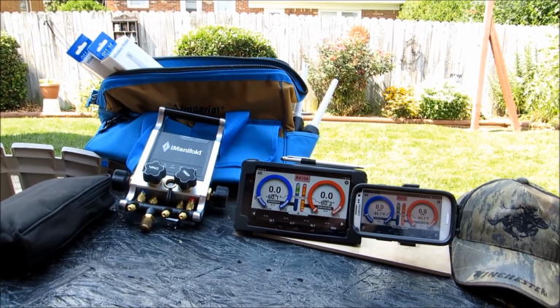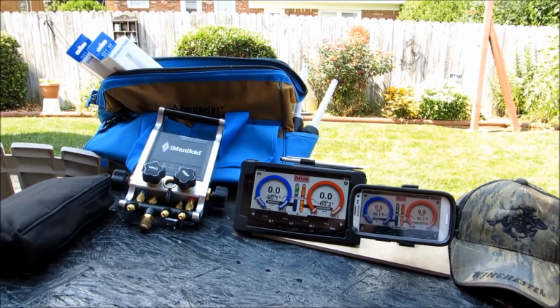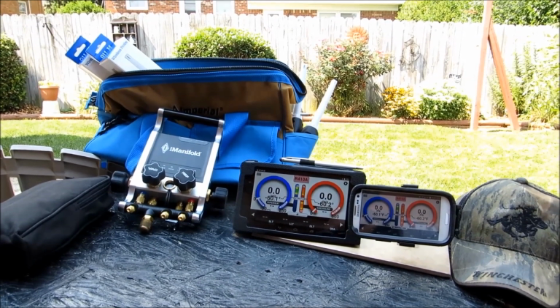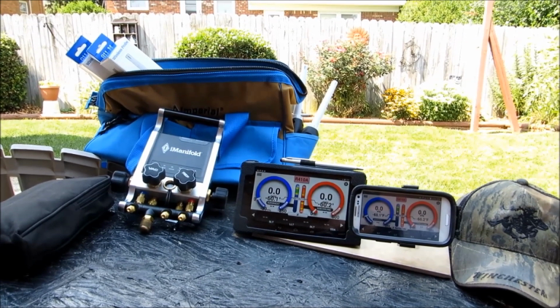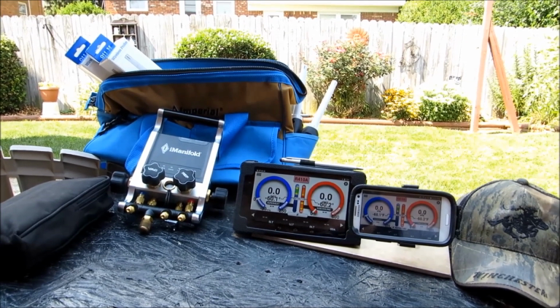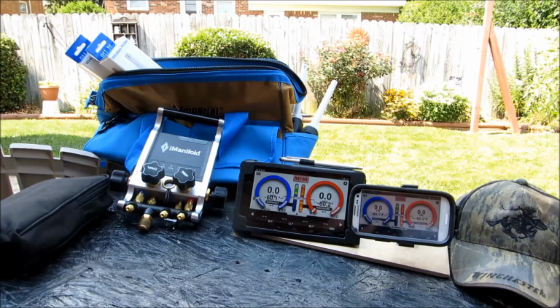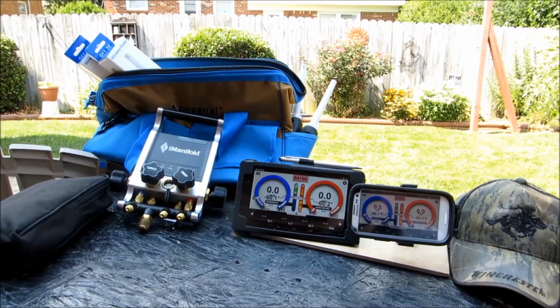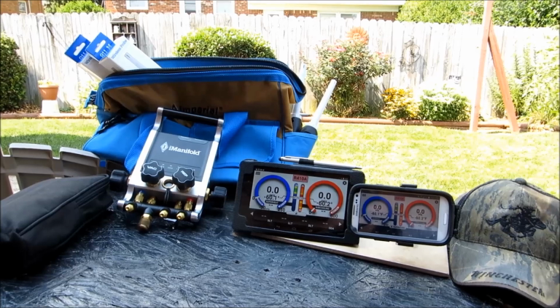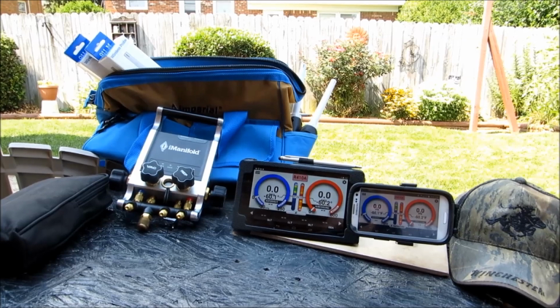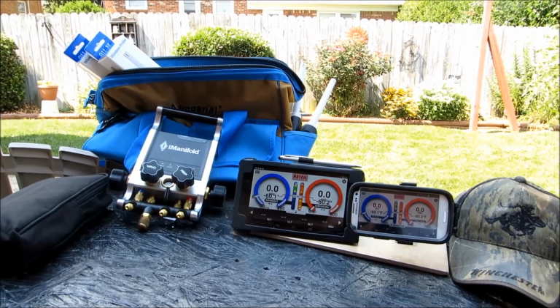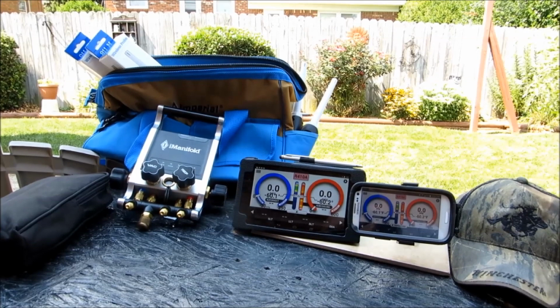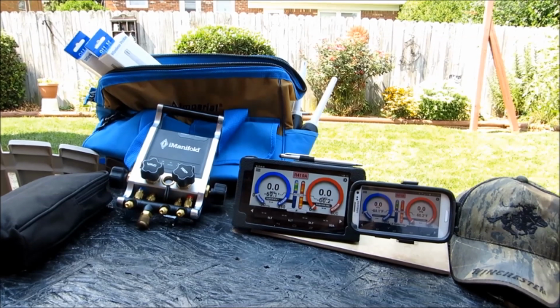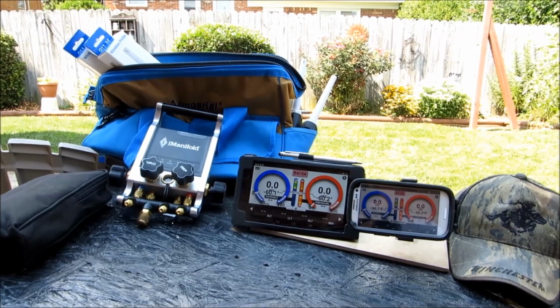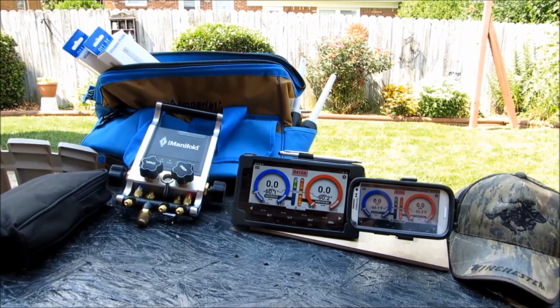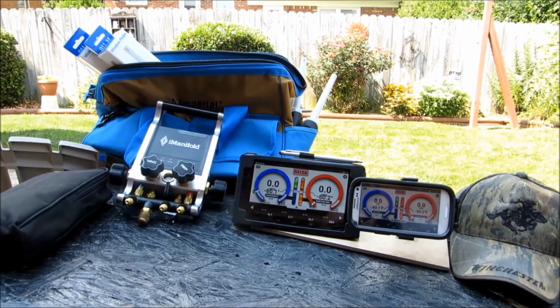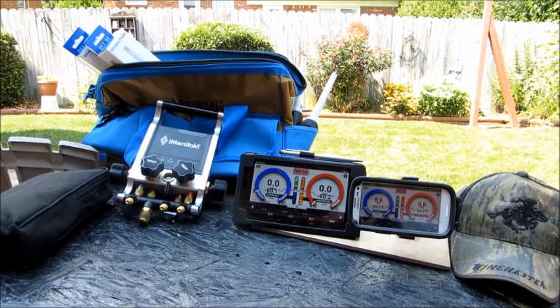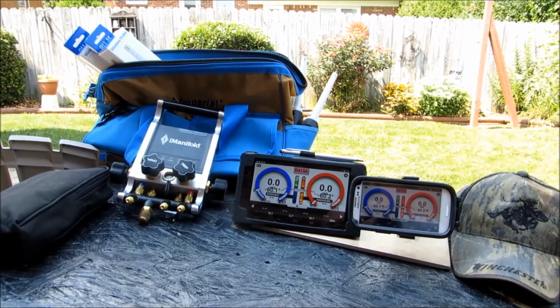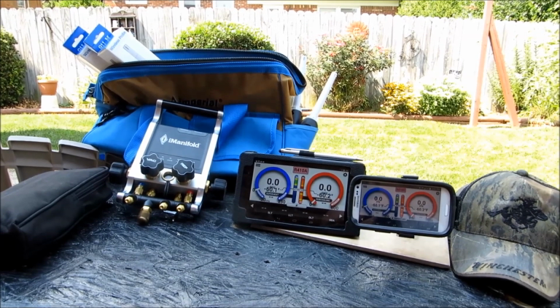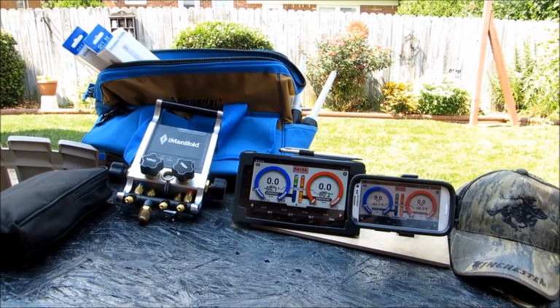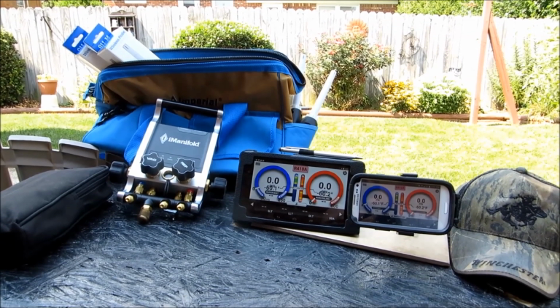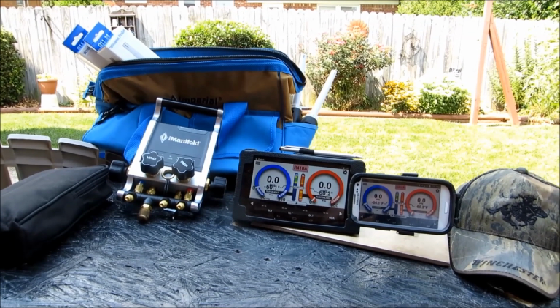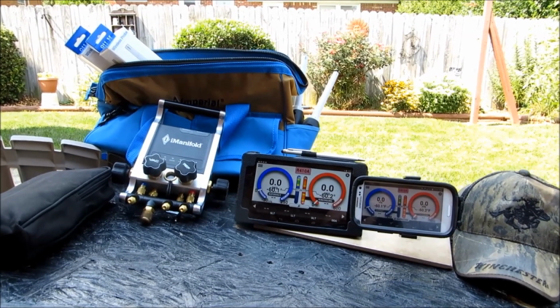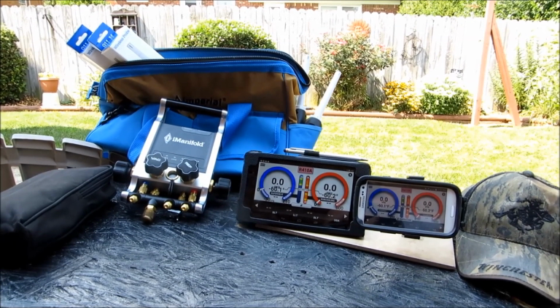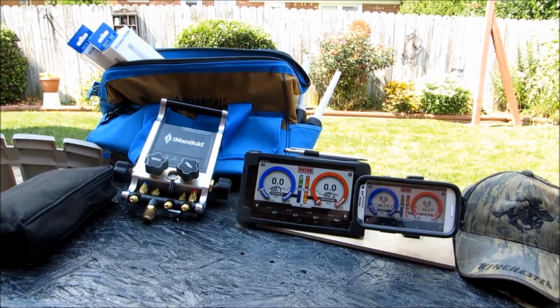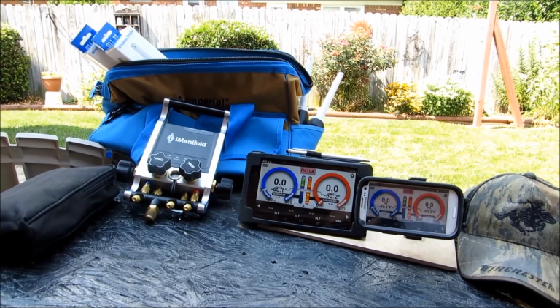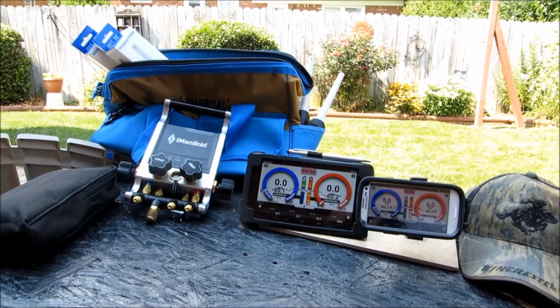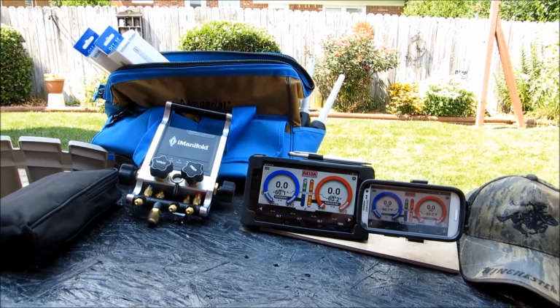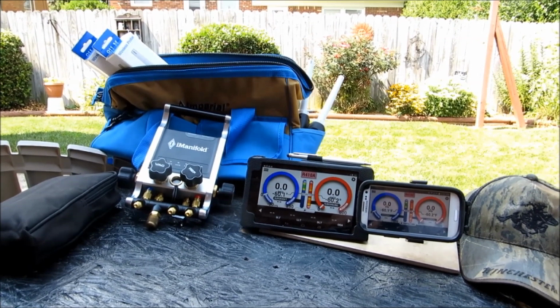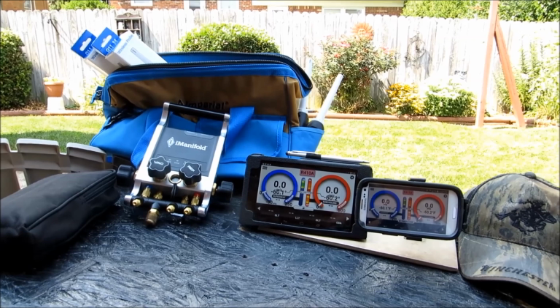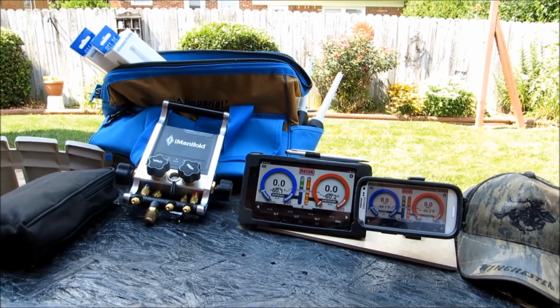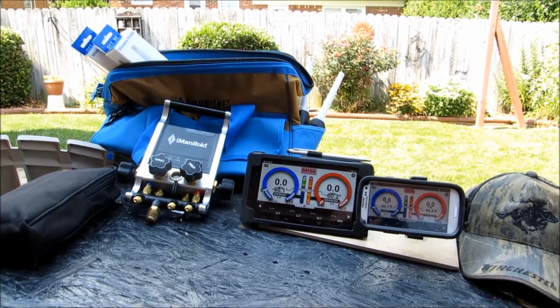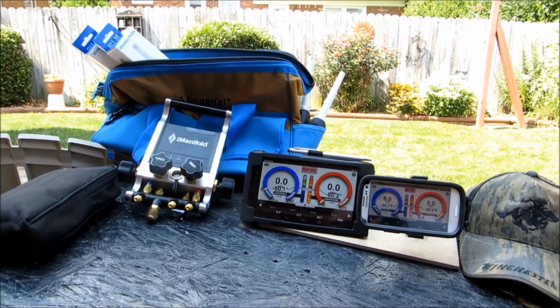We're going to be shooting a new series with the I-Manifold and it's going to pertain to our probes and just the plethora of stuff that this thing can do.